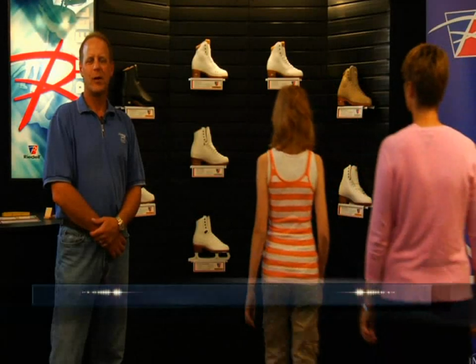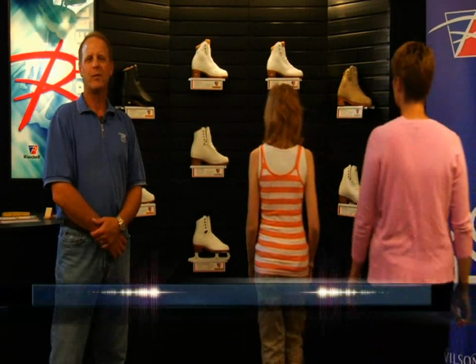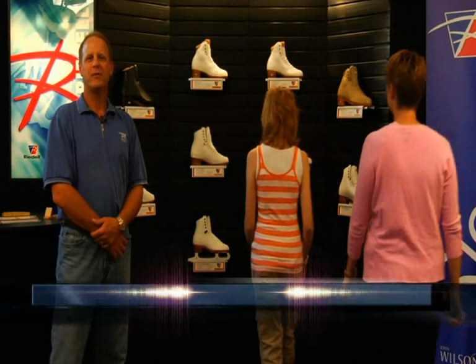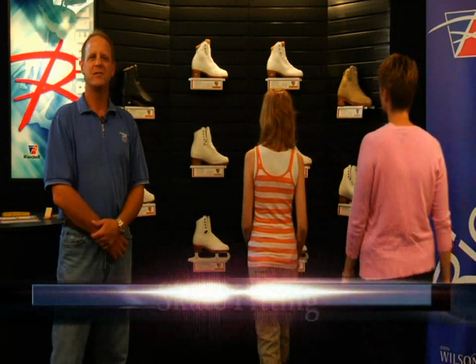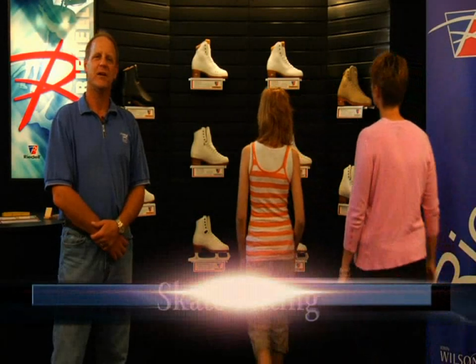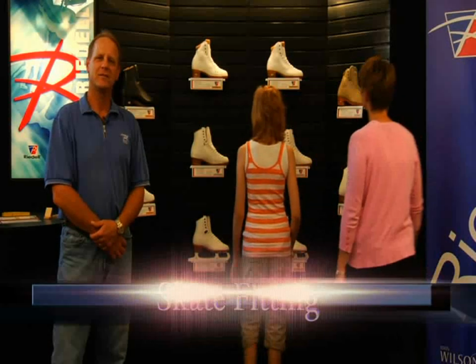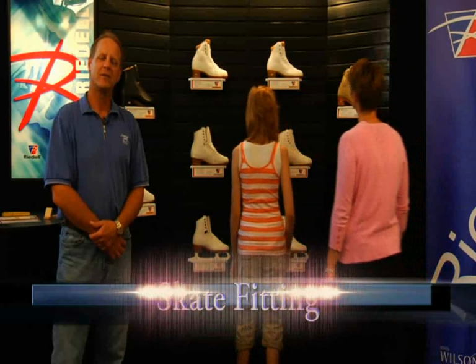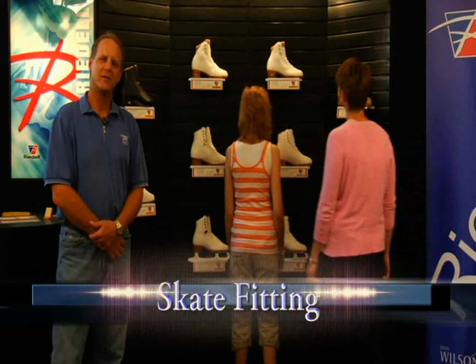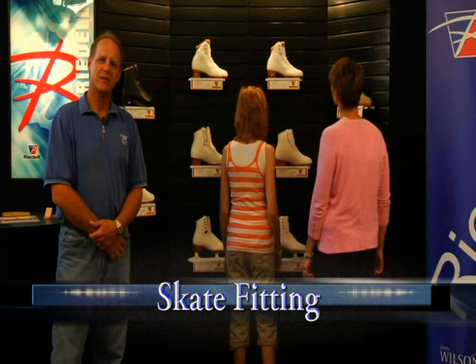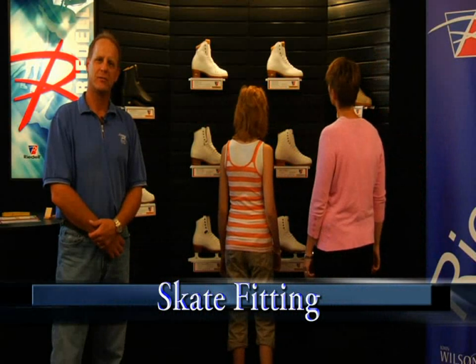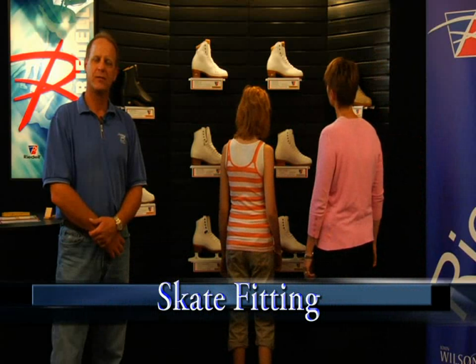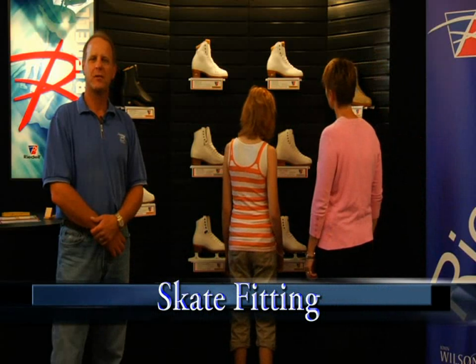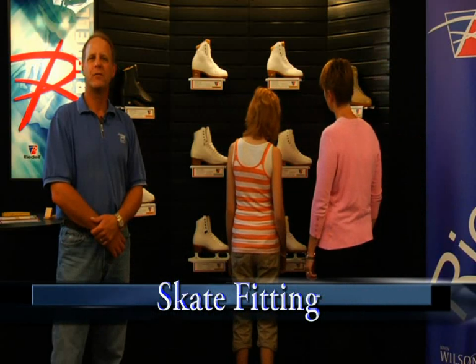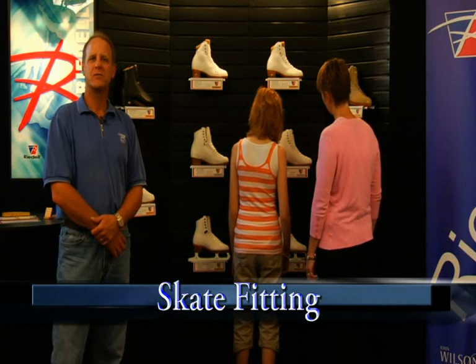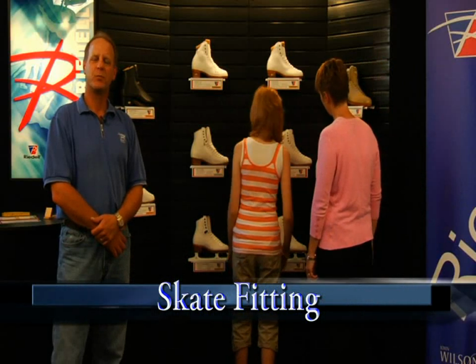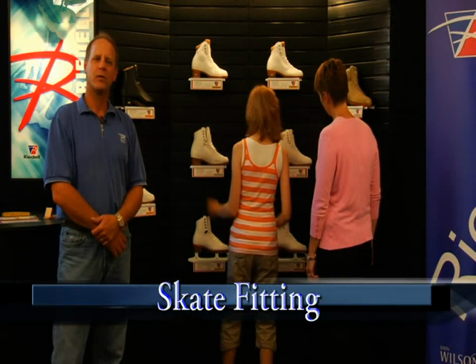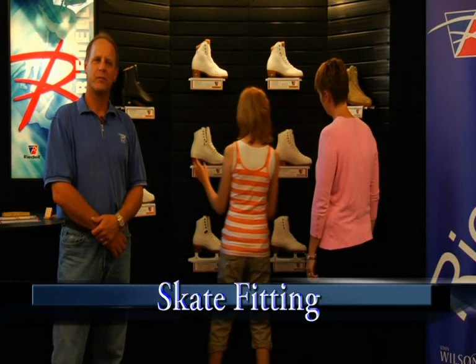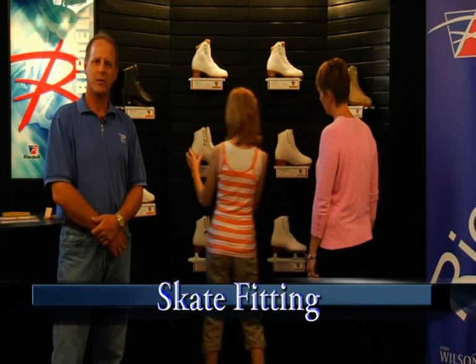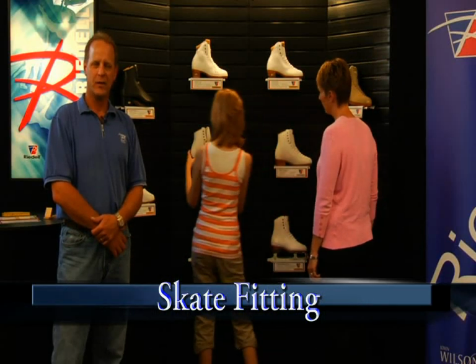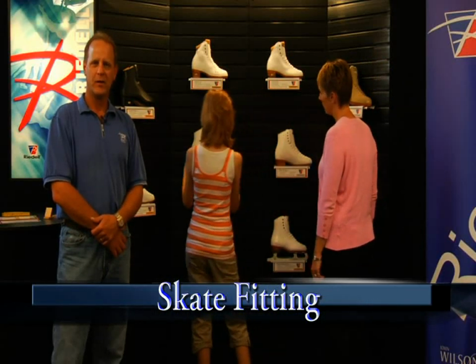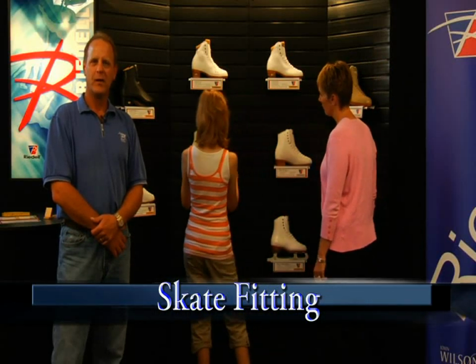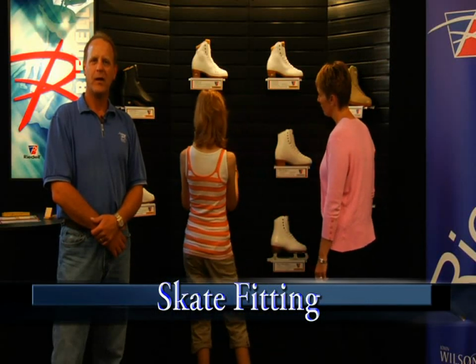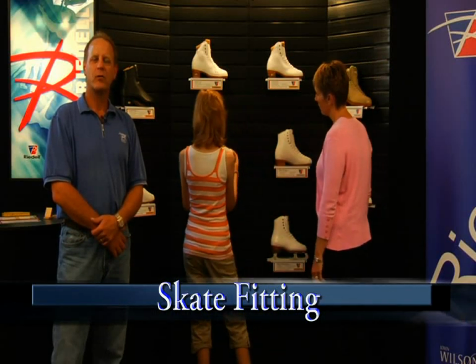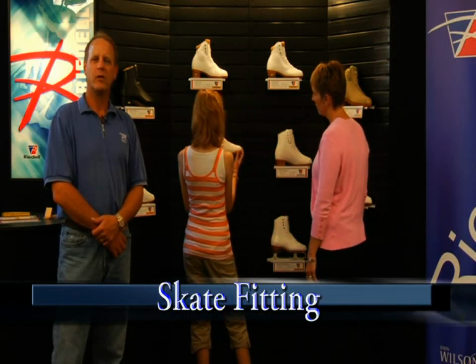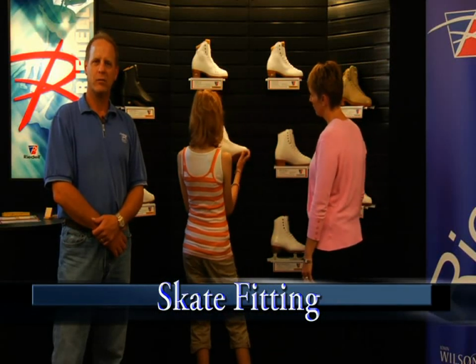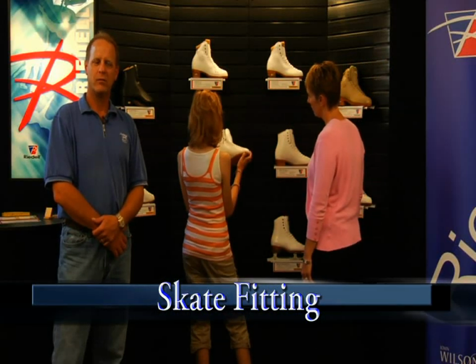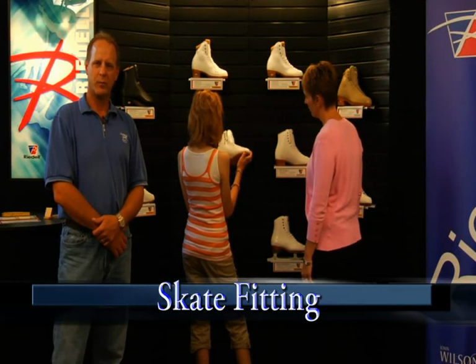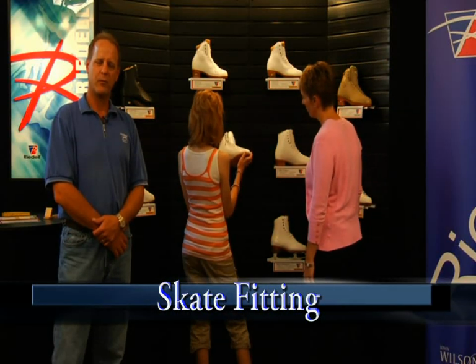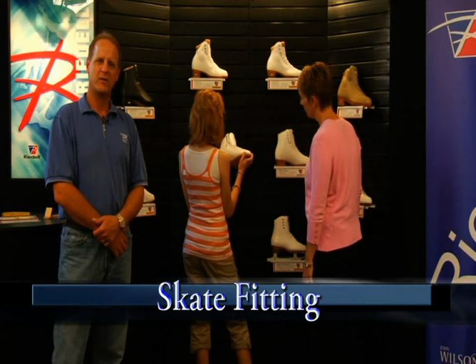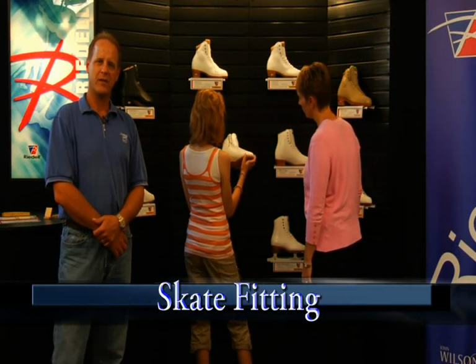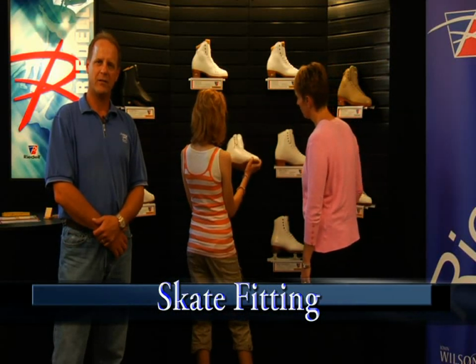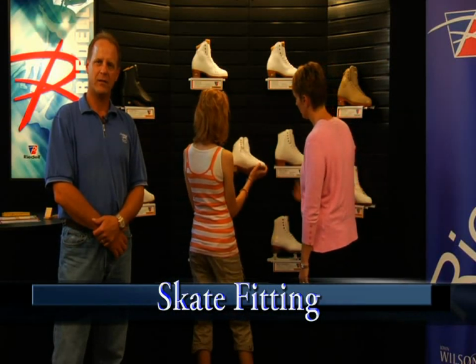Properly fitted skates are essential for the comfort and support of the foot and critical for the performance of the athlete.